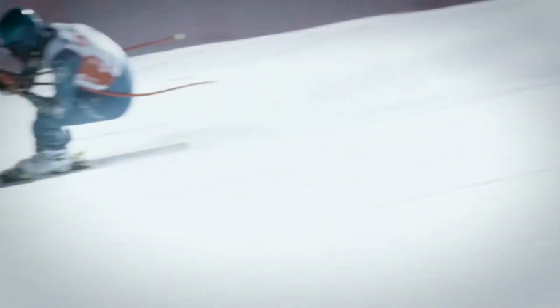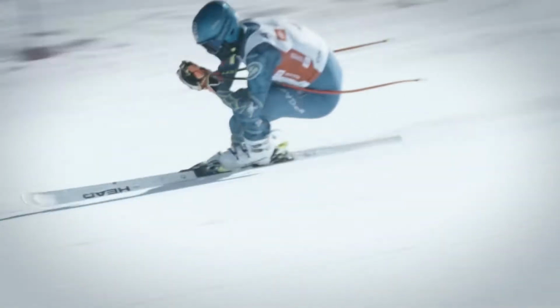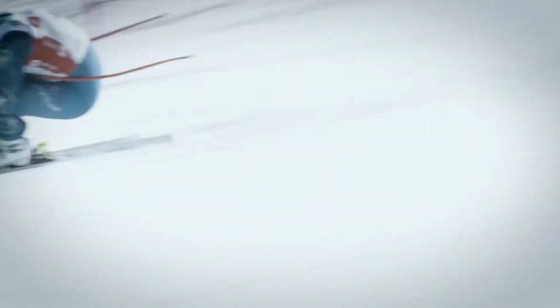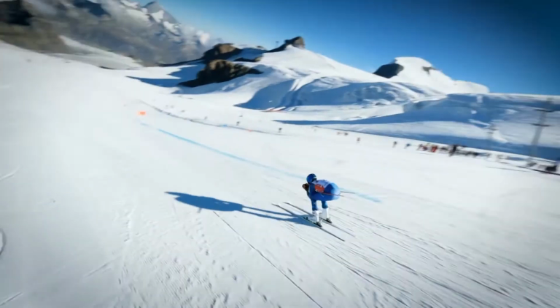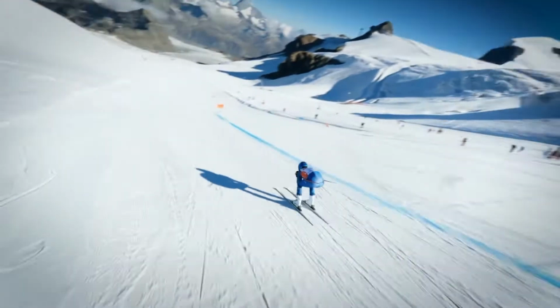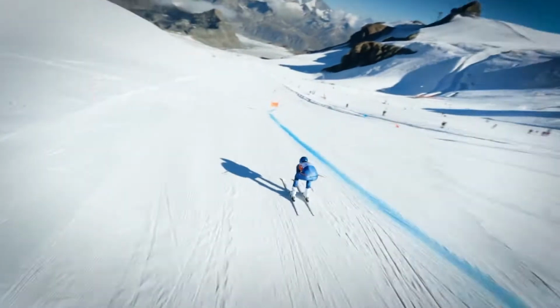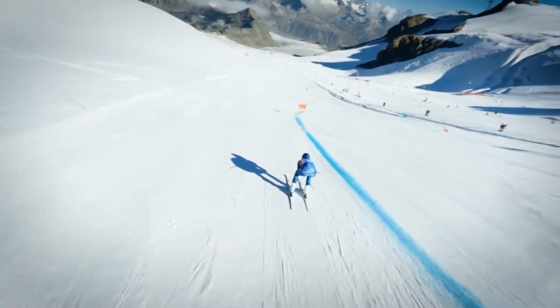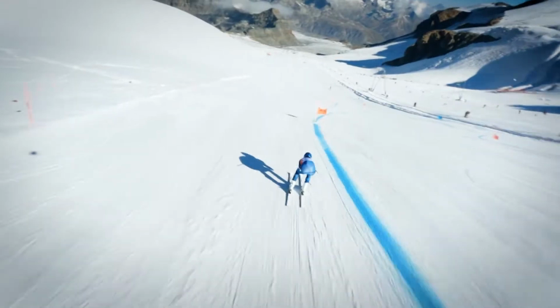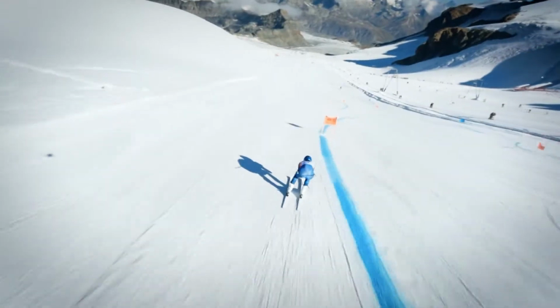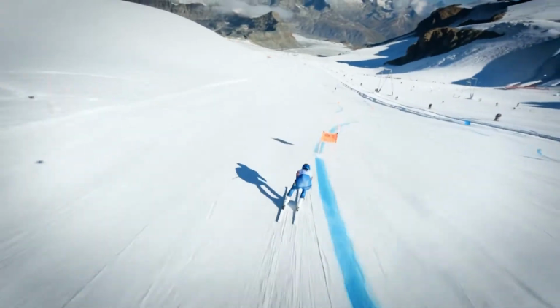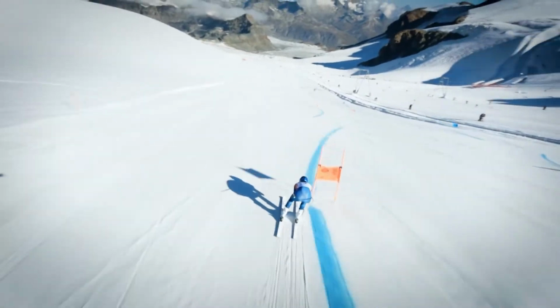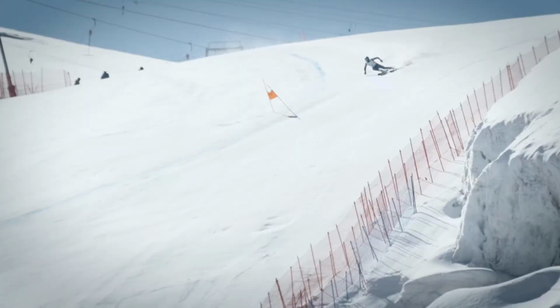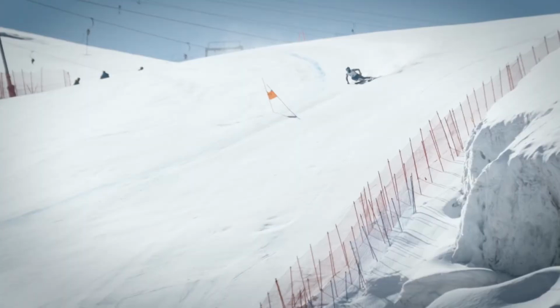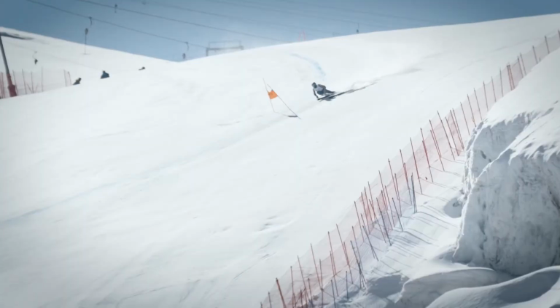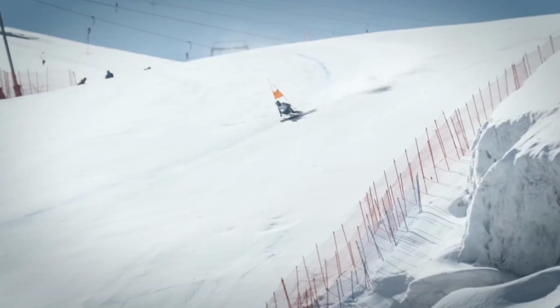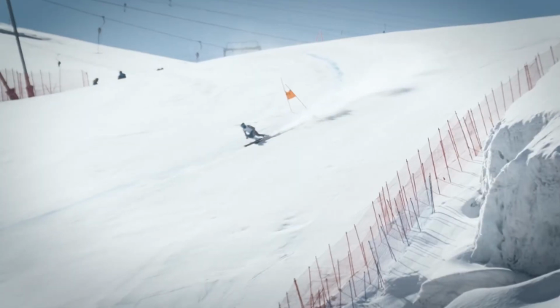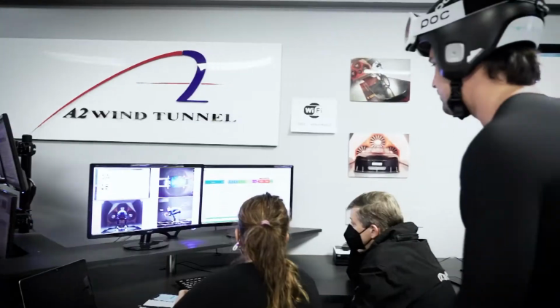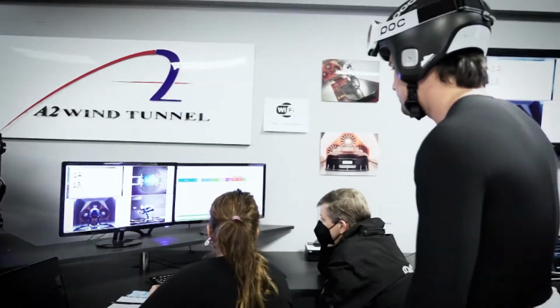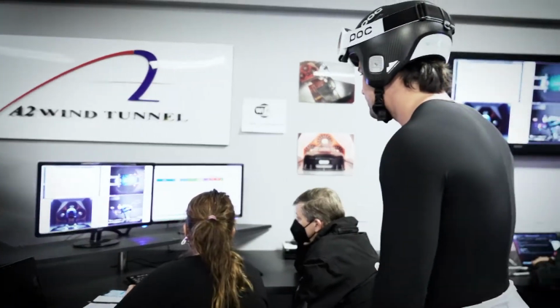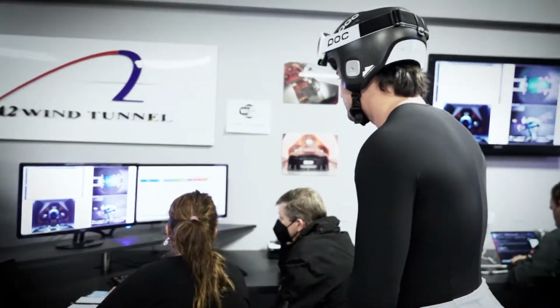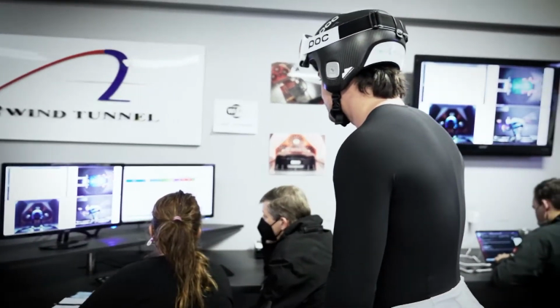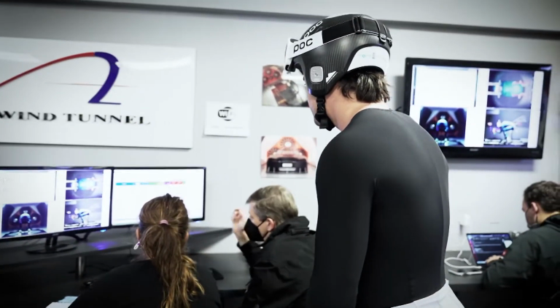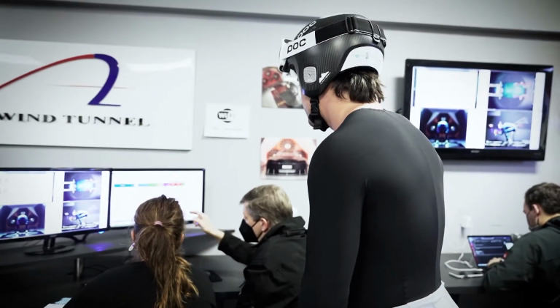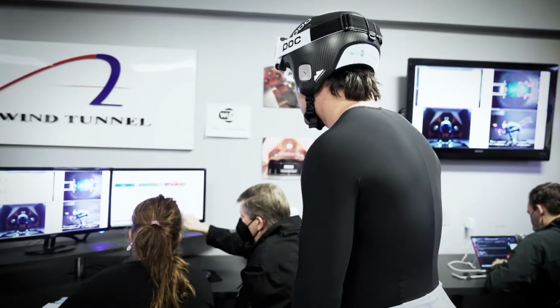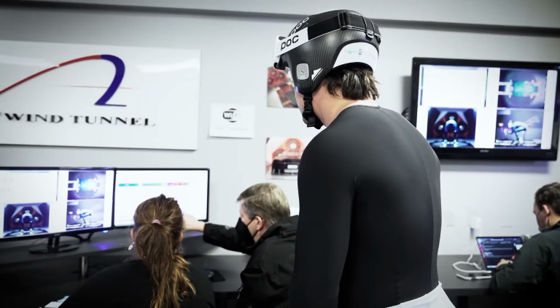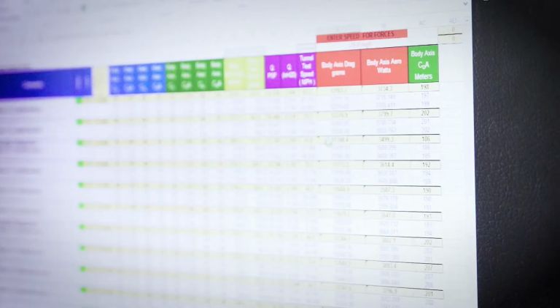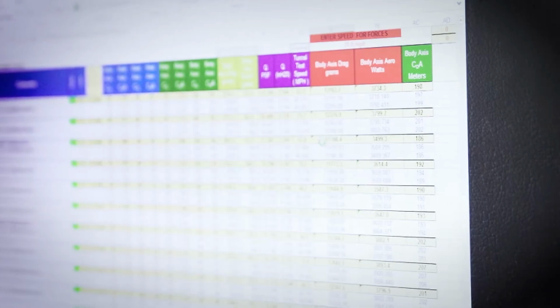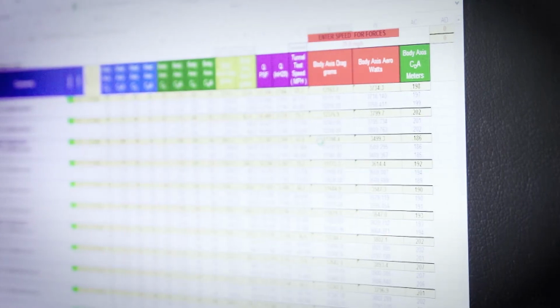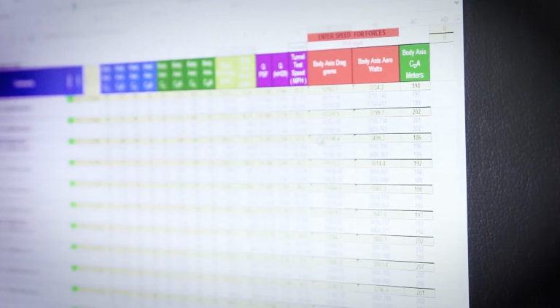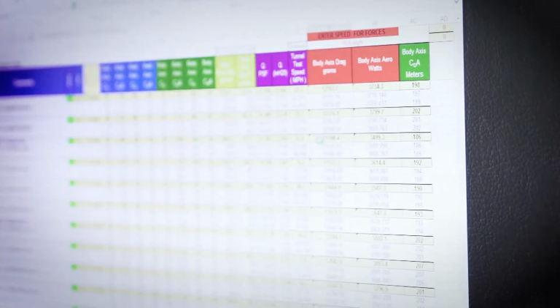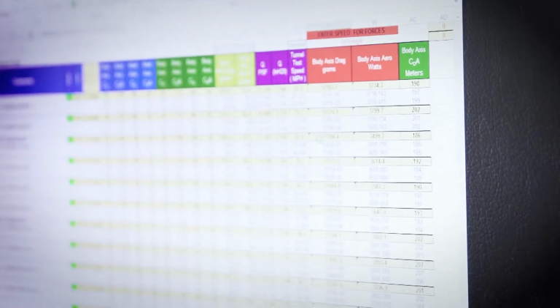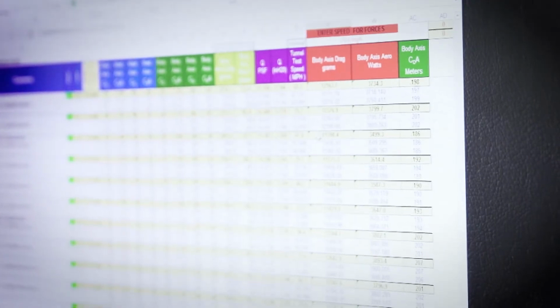You always hear coaches or people talk about, well, do this, do that. But to actually see the numbers laid out on the screen is really helpful.